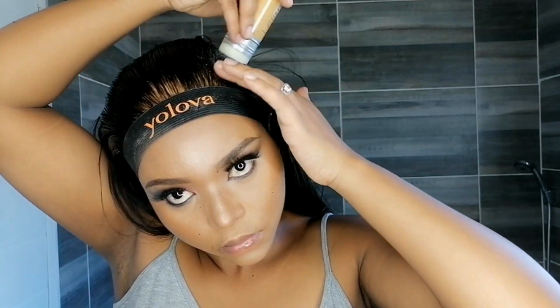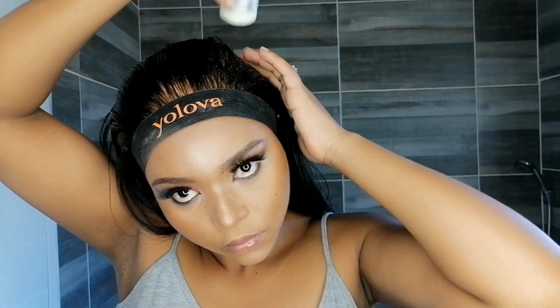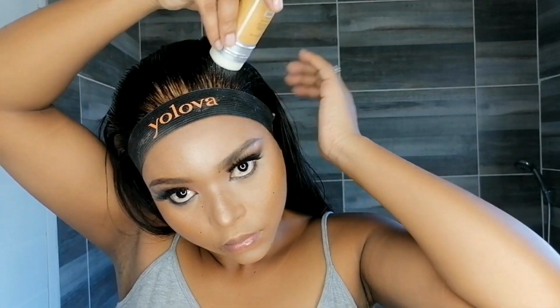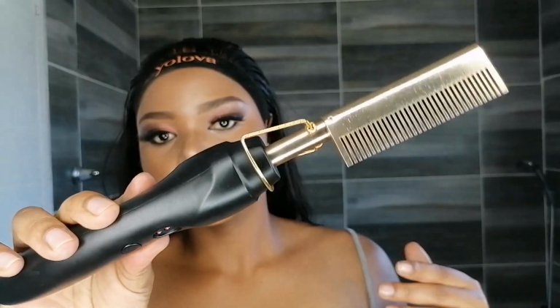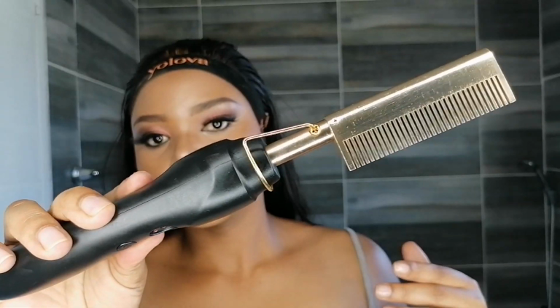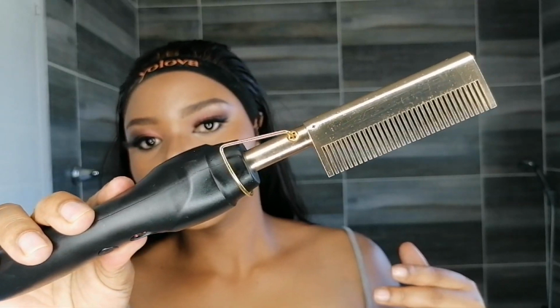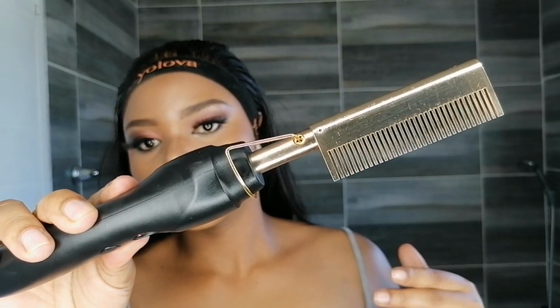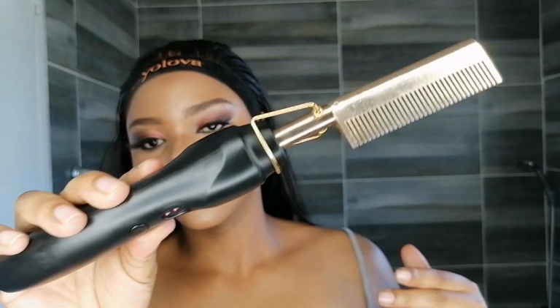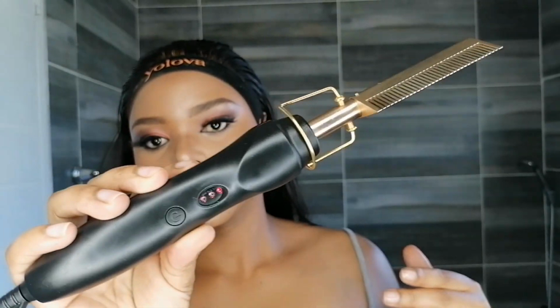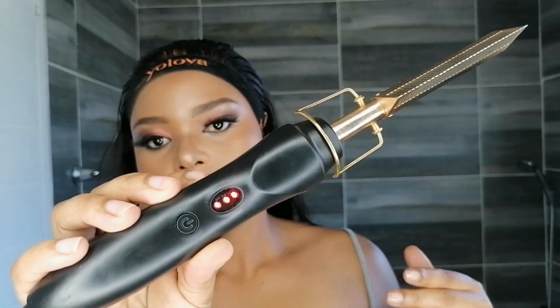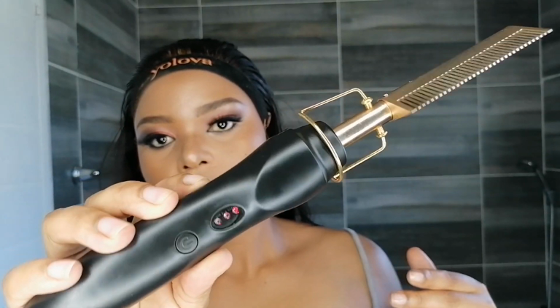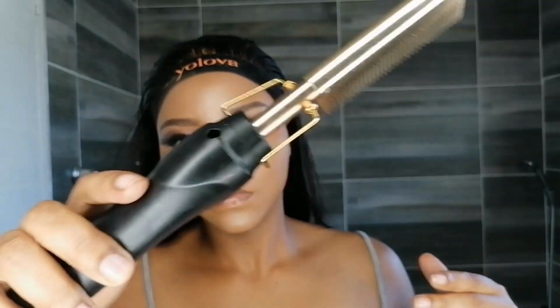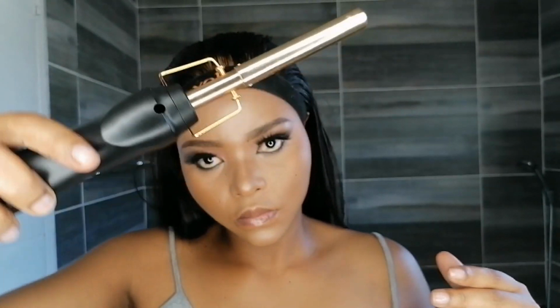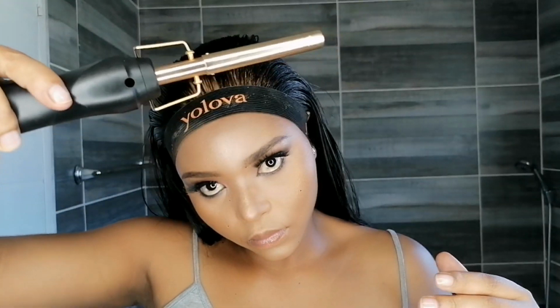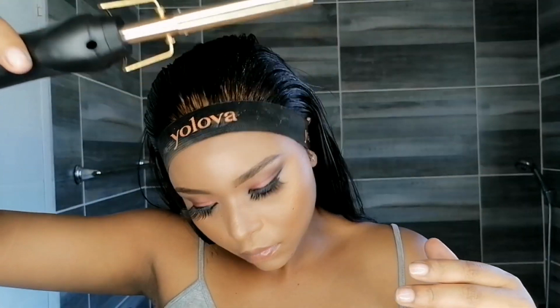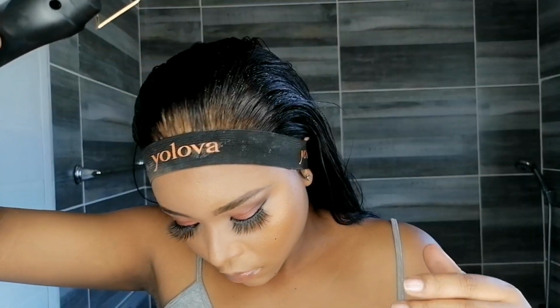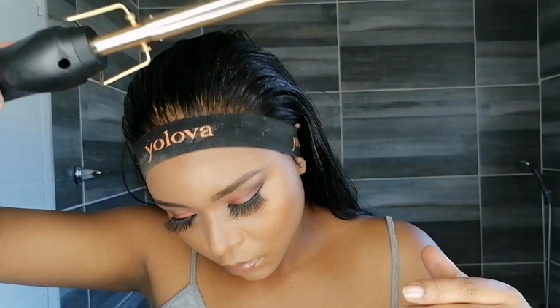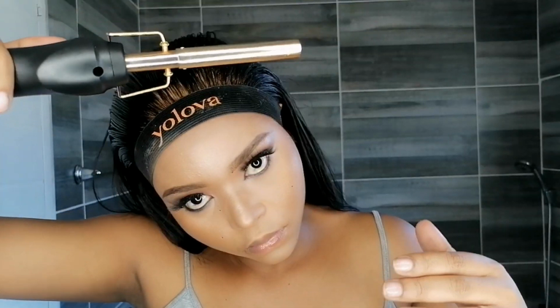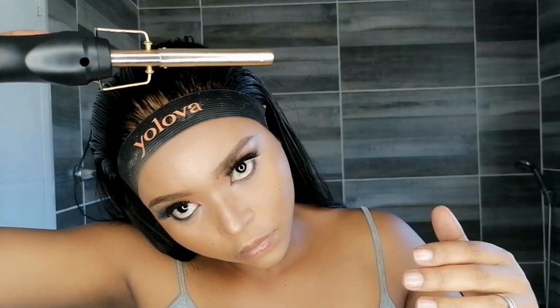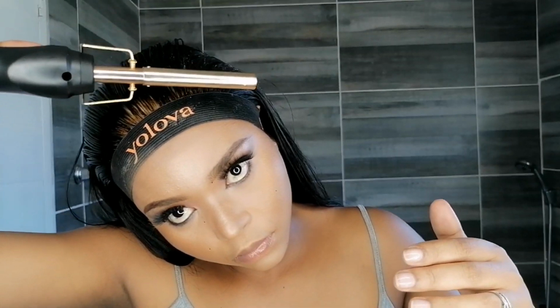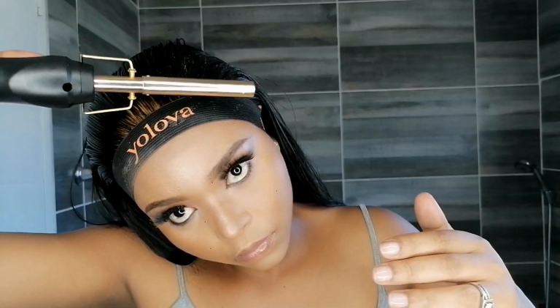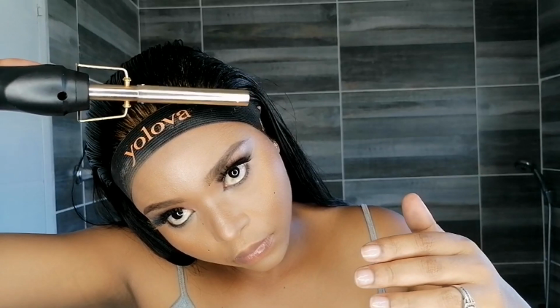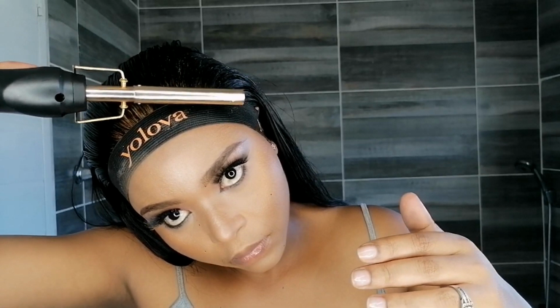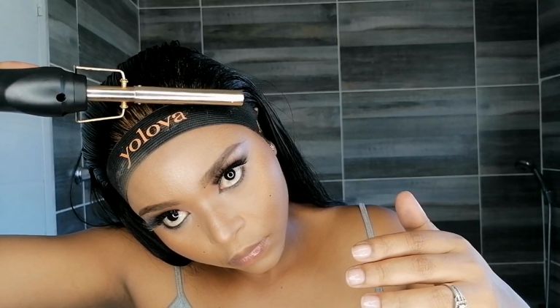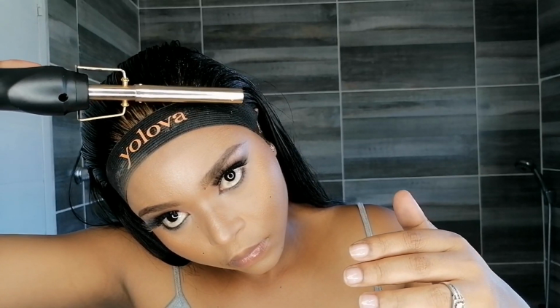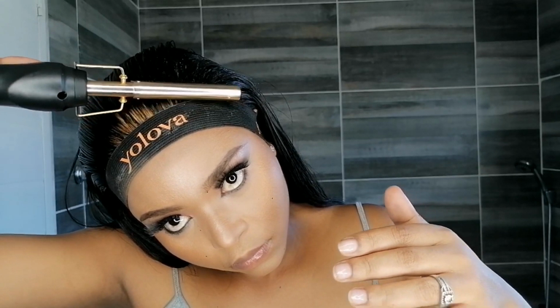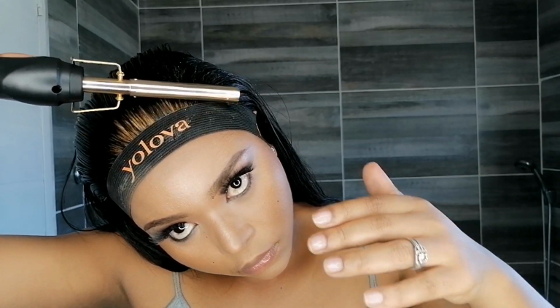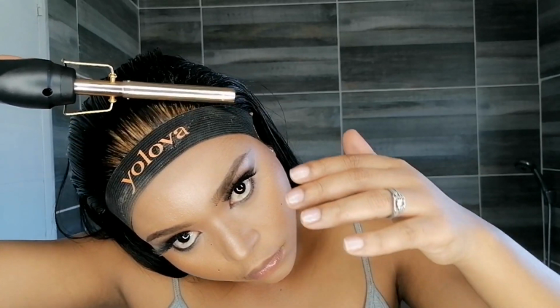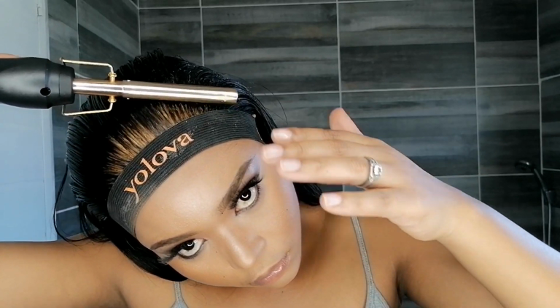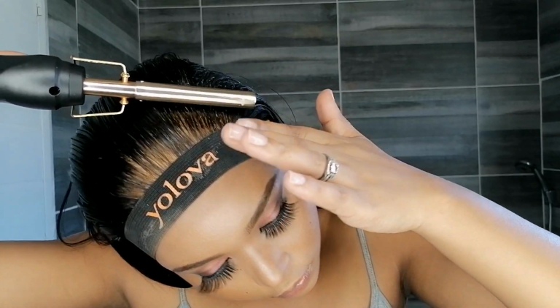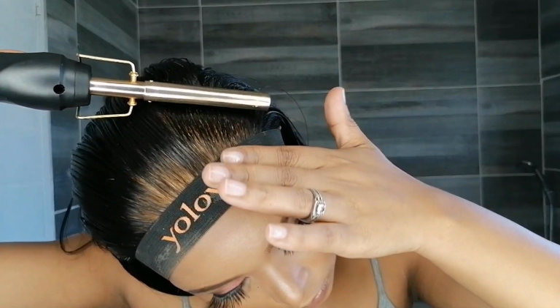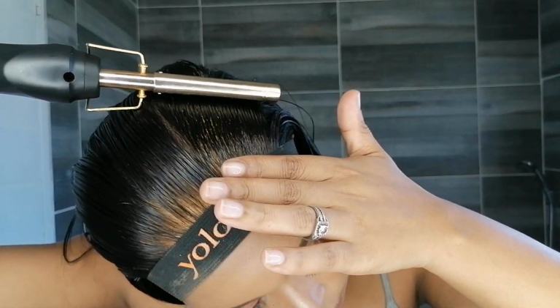I'm going to take my hot comb — I got this from Takealot. It's not the hottest but it gets the job done.